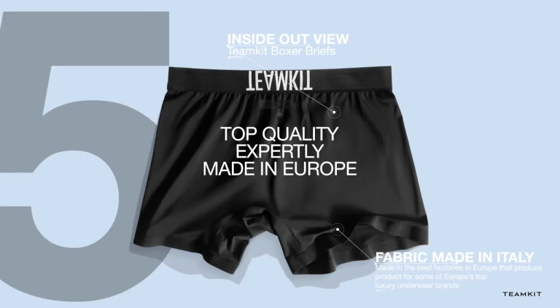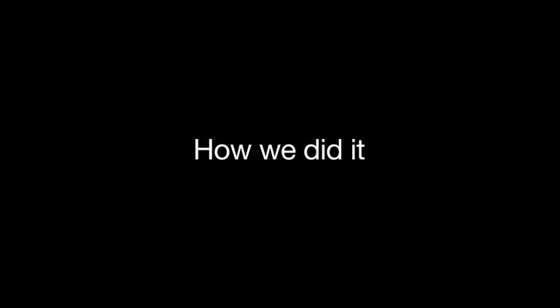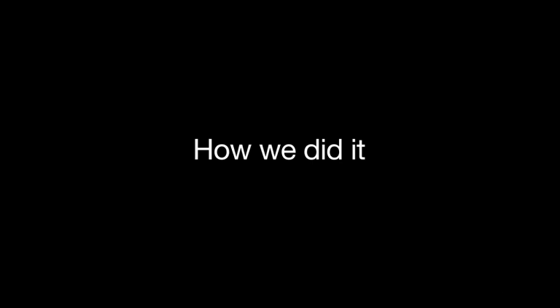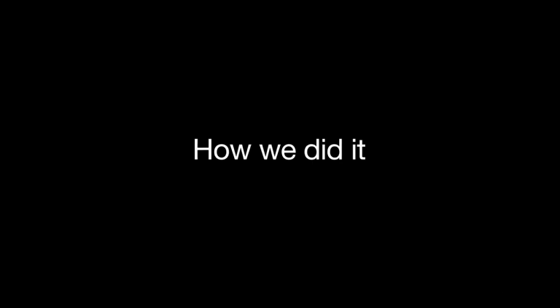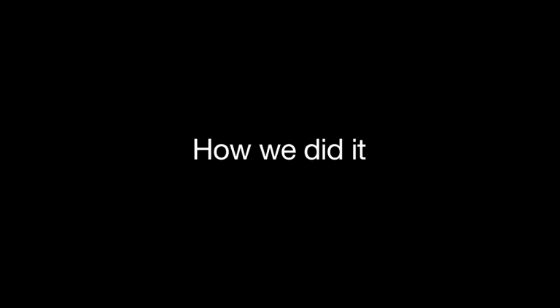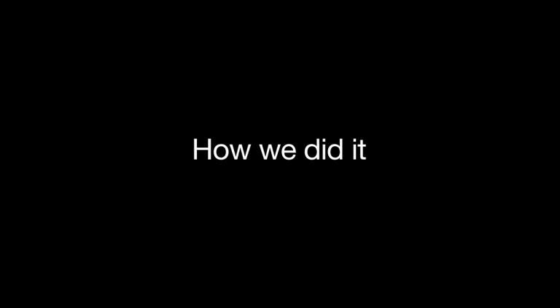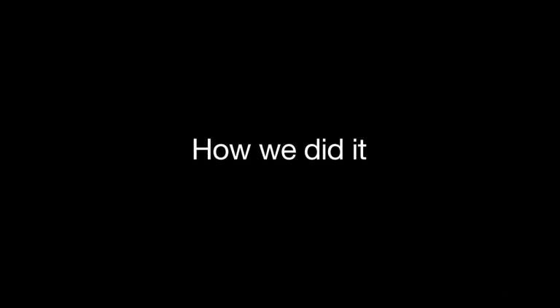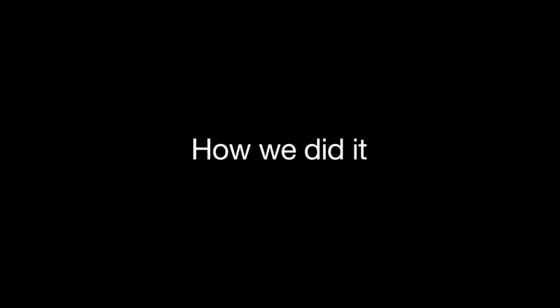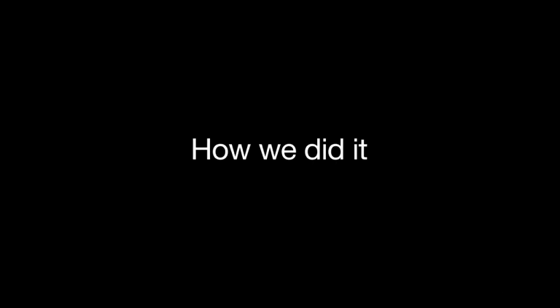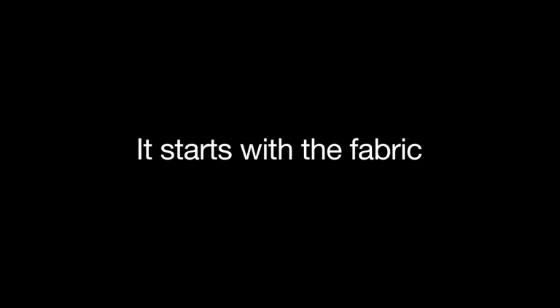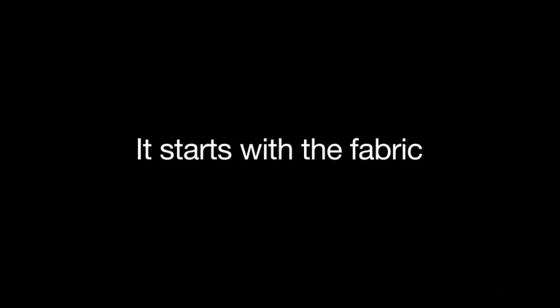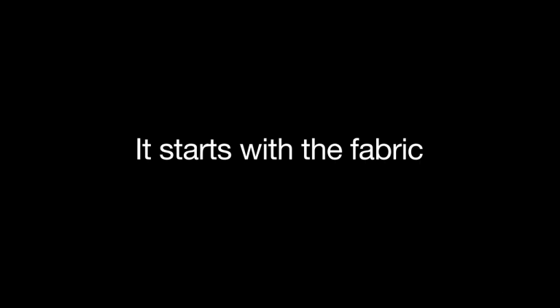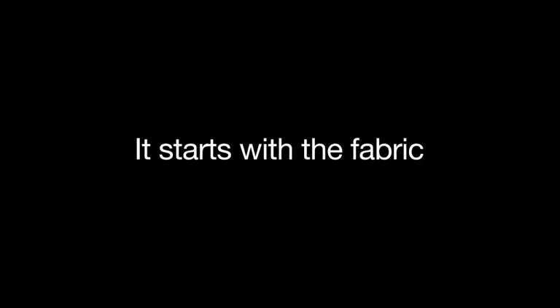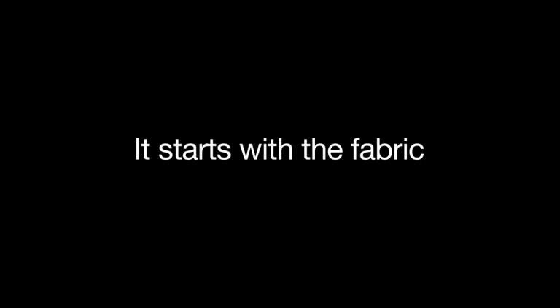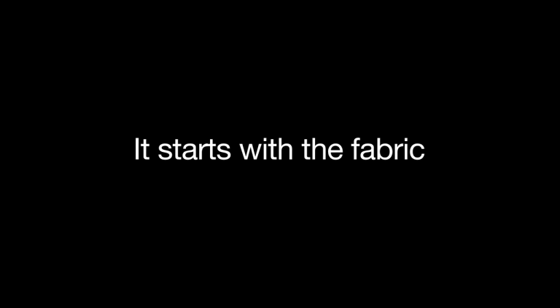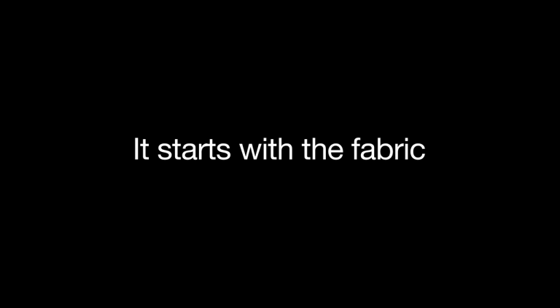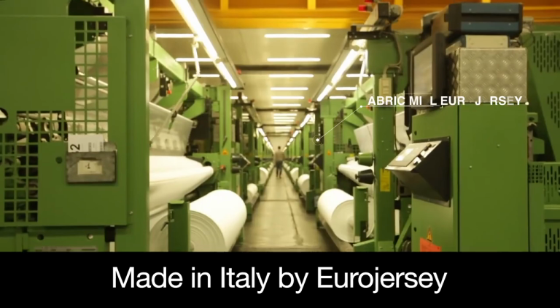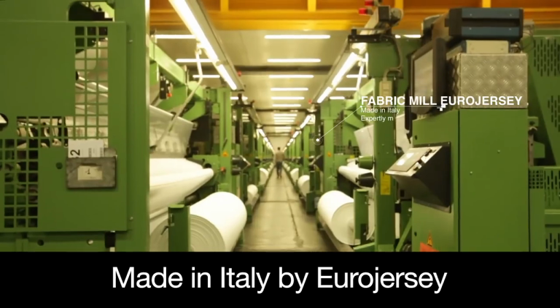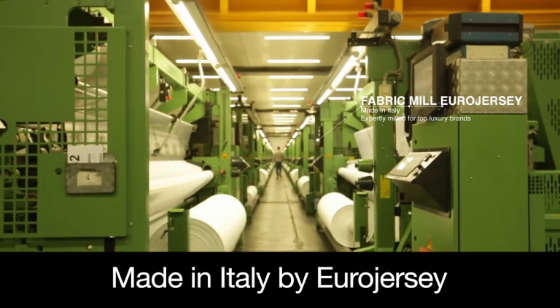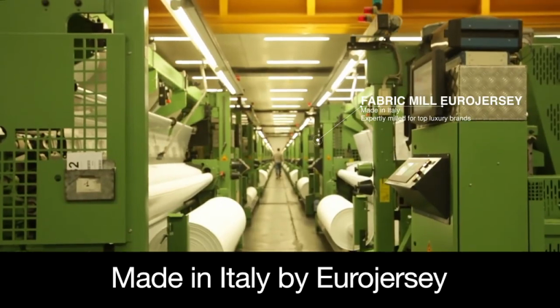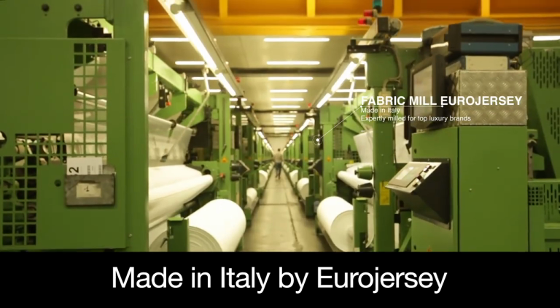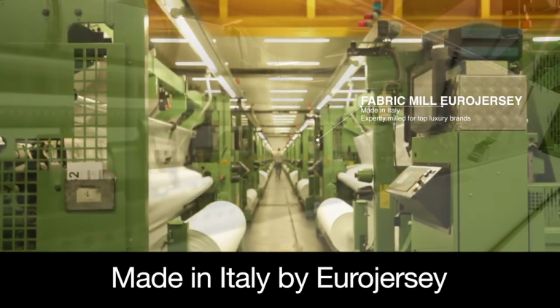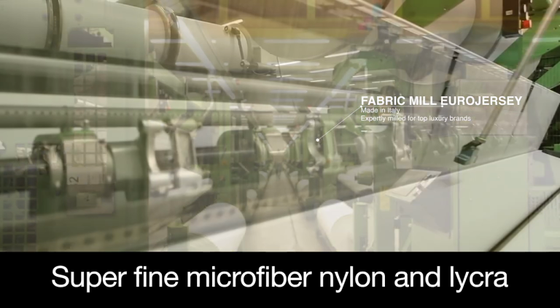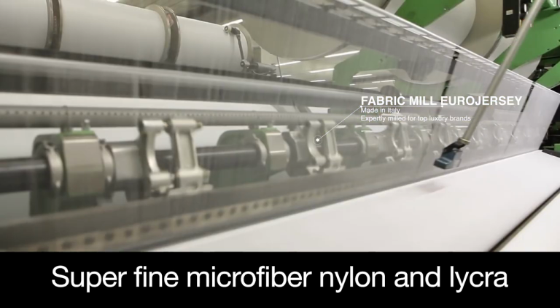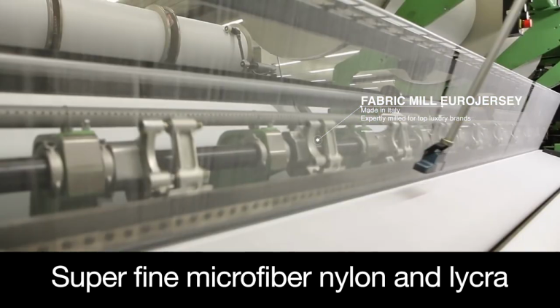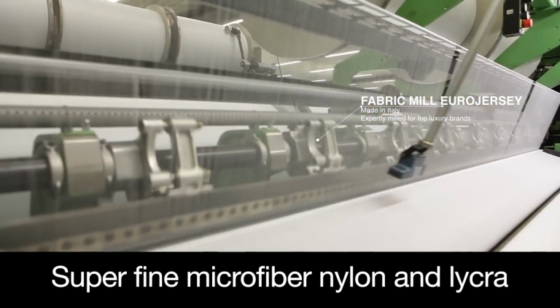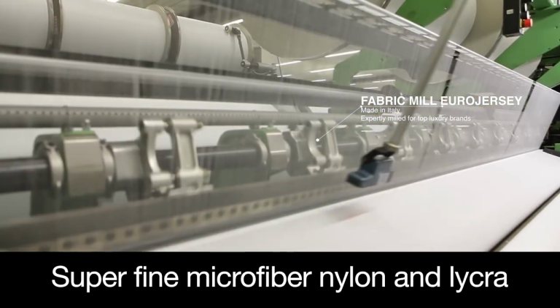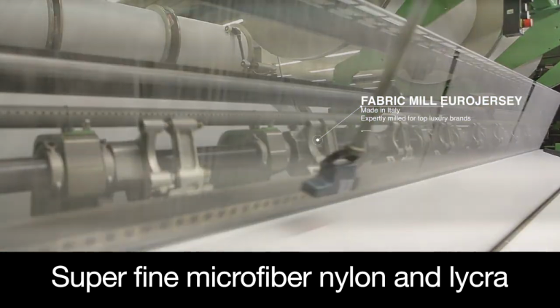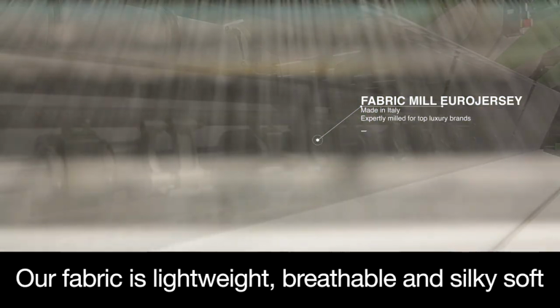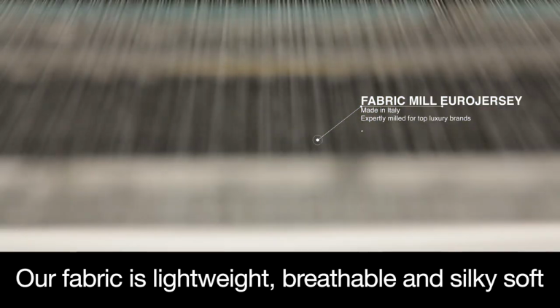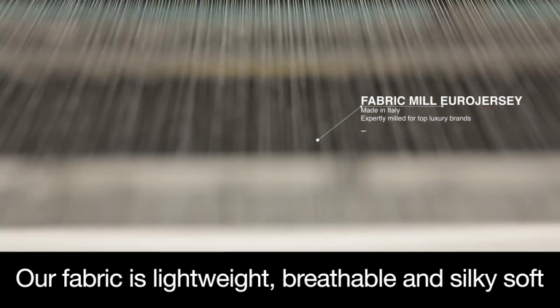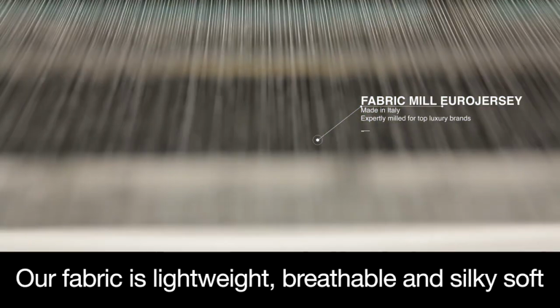Our secret is Italian fabric — so lightweight, super soft, easy care, breathable, and quick dry.